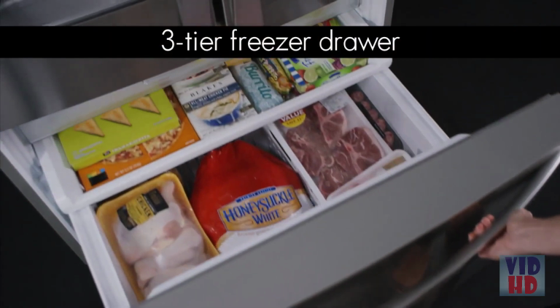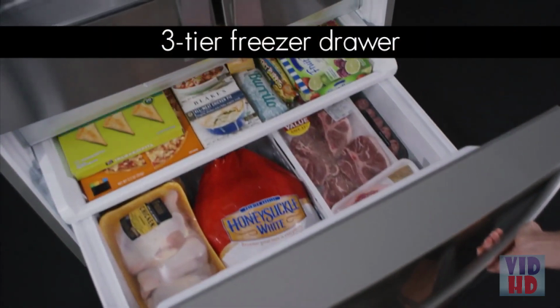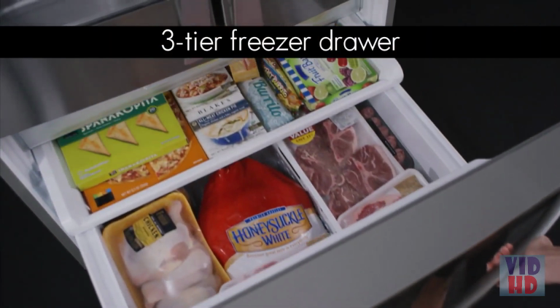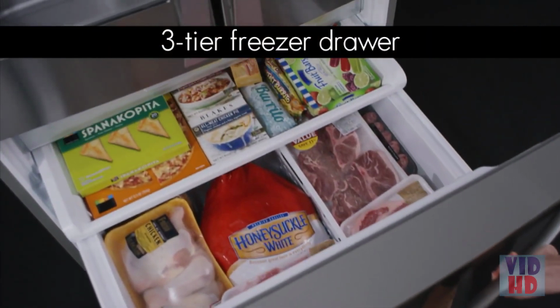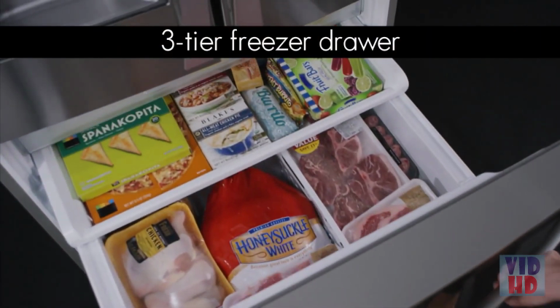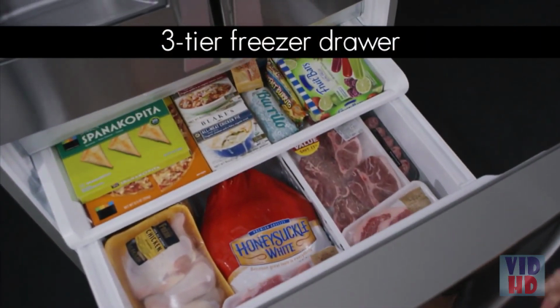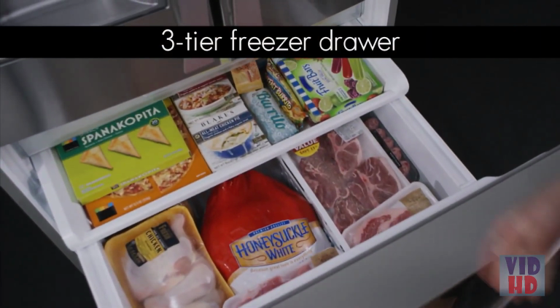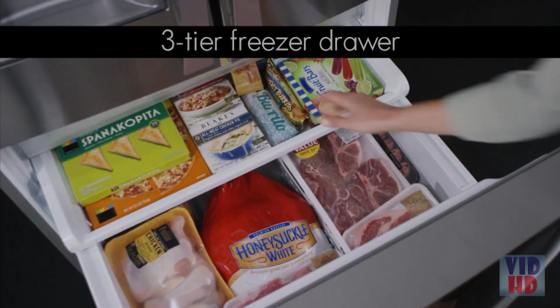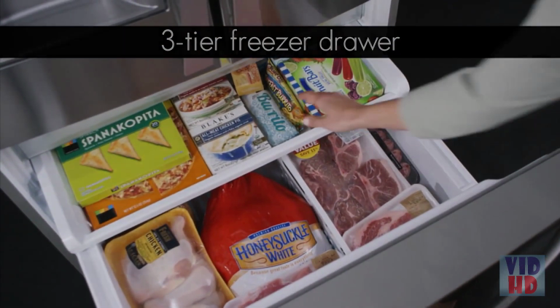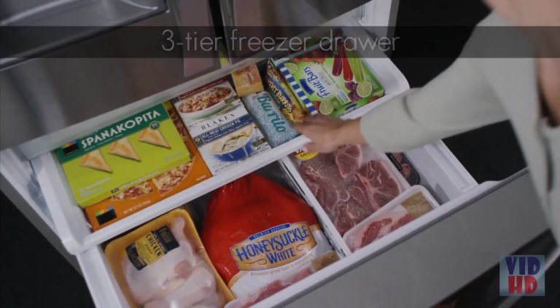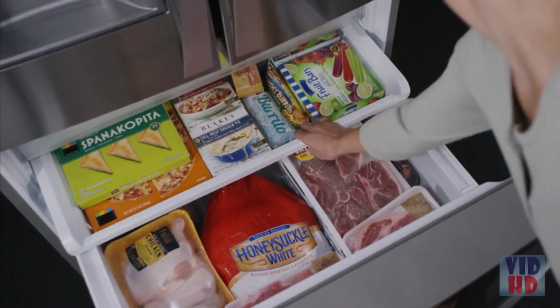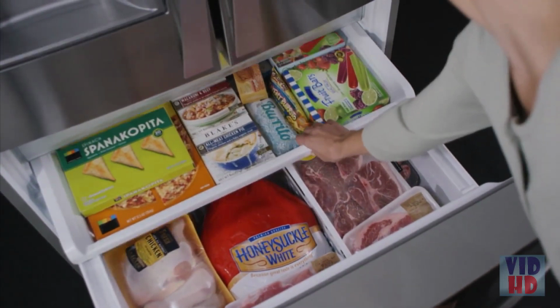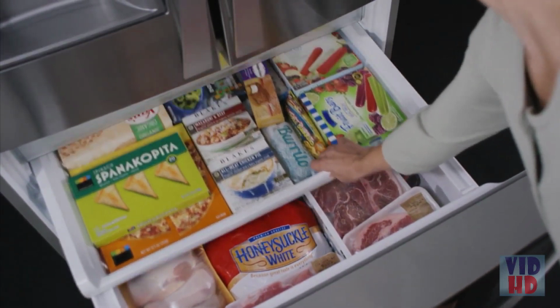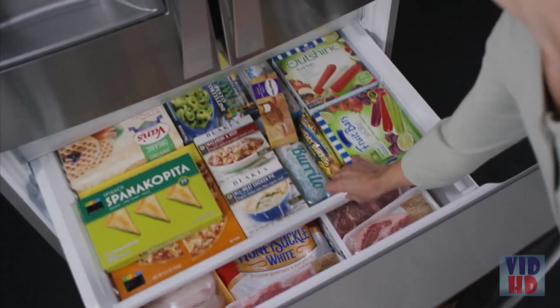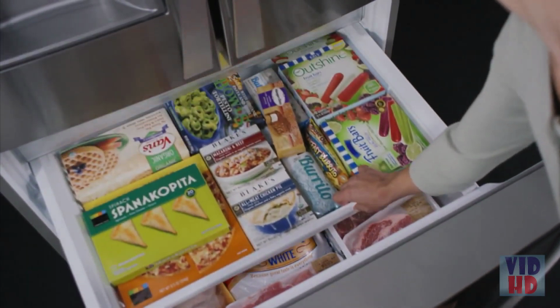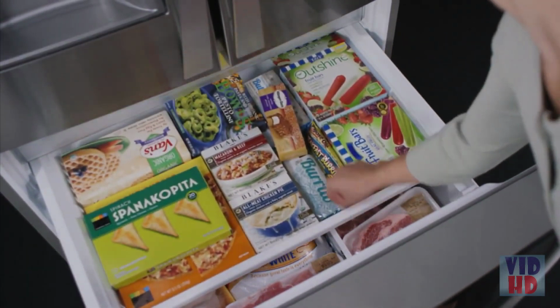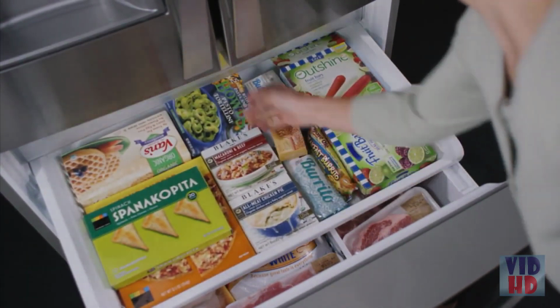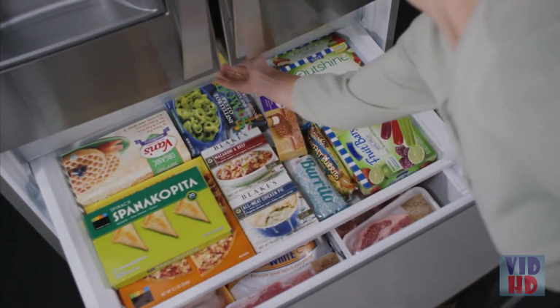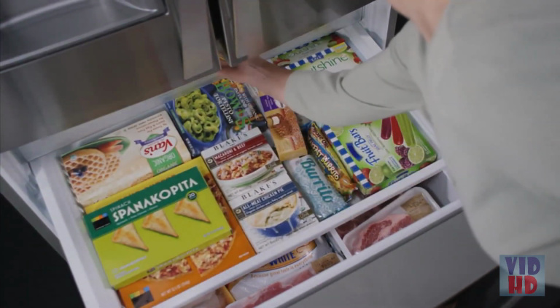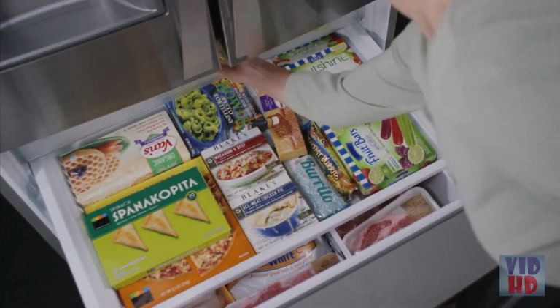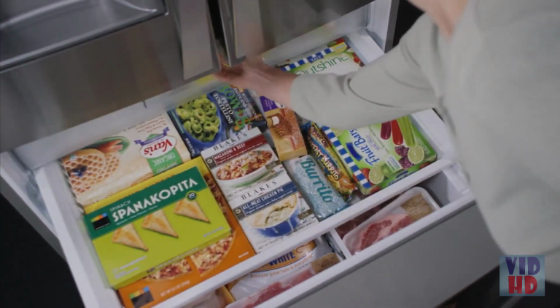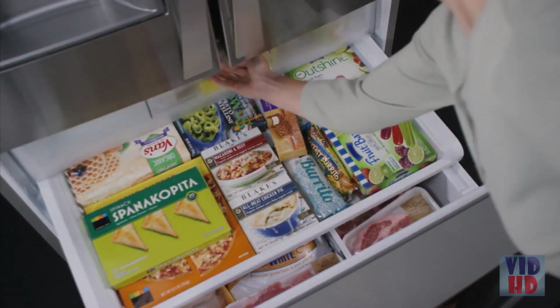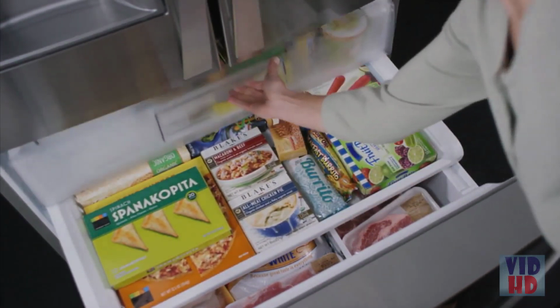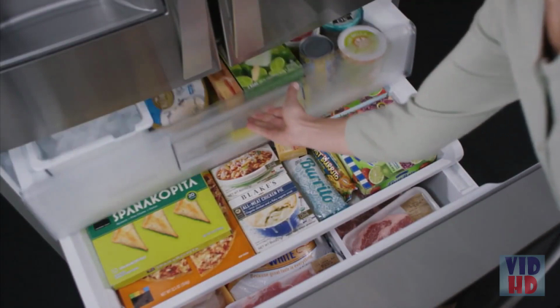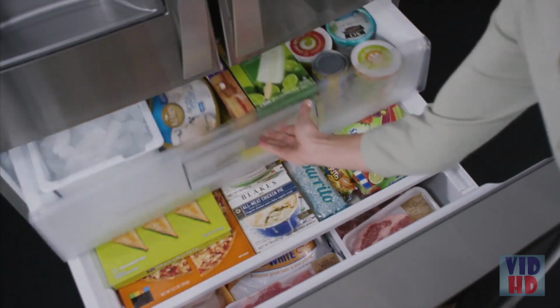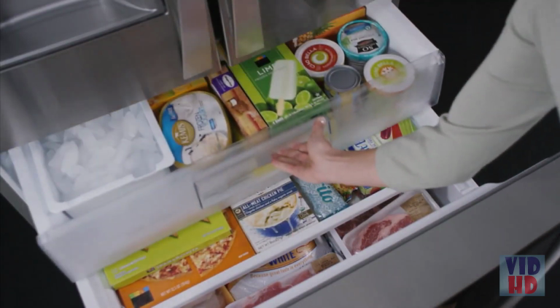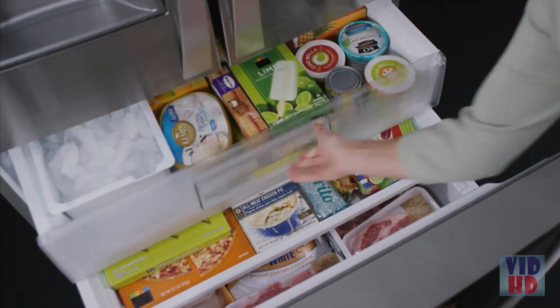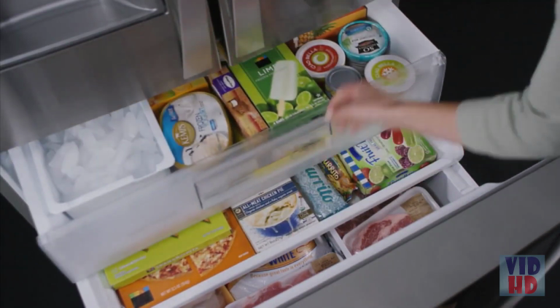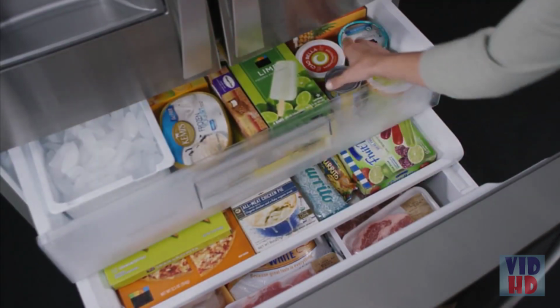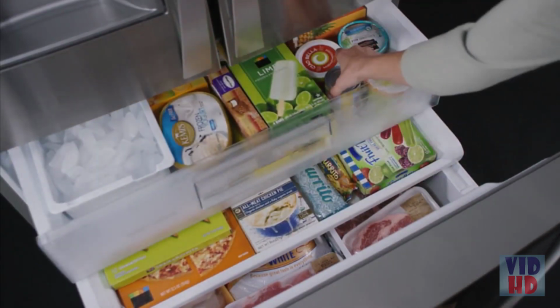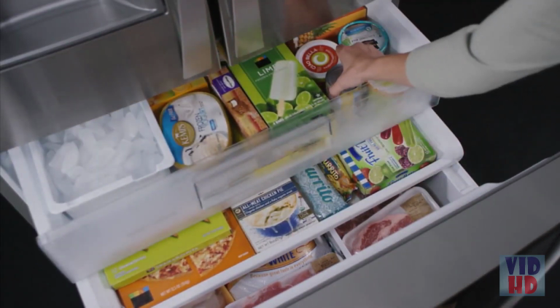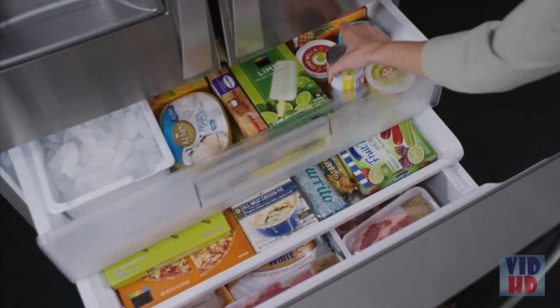Its three-tiered storage includes an extra deep bin and two pull-out drawers to make organizing your foods a breeze.